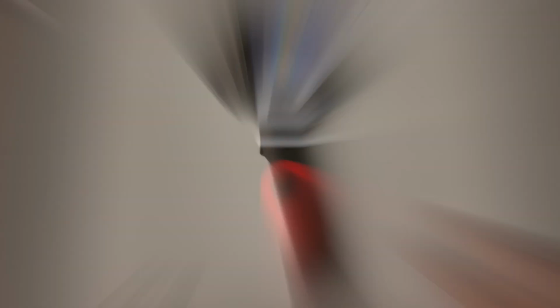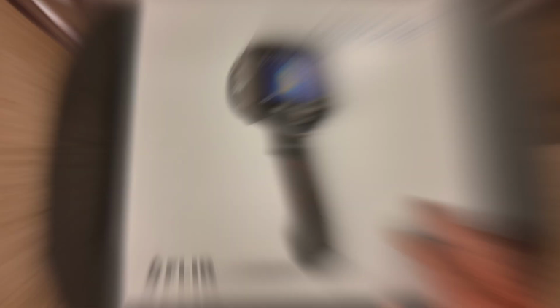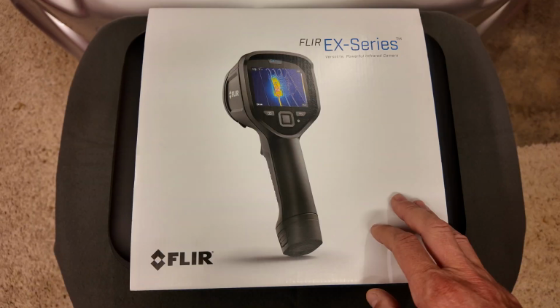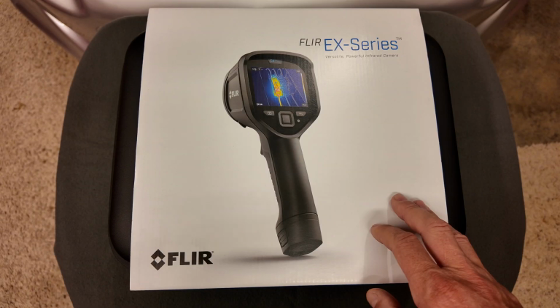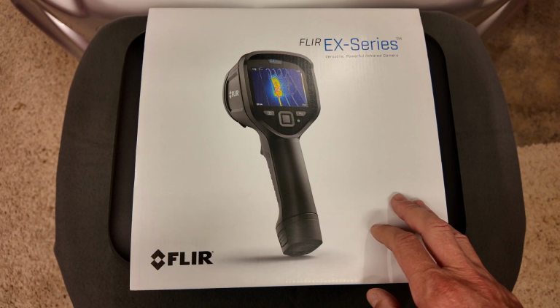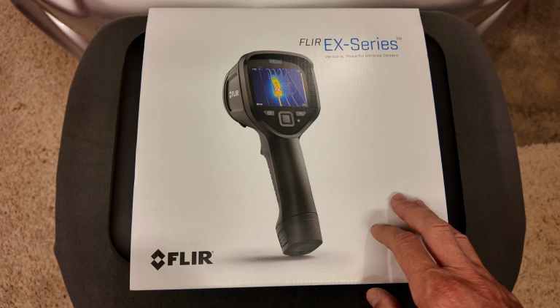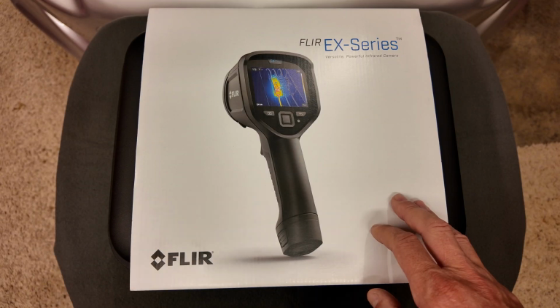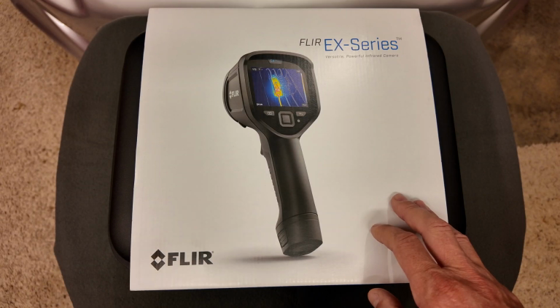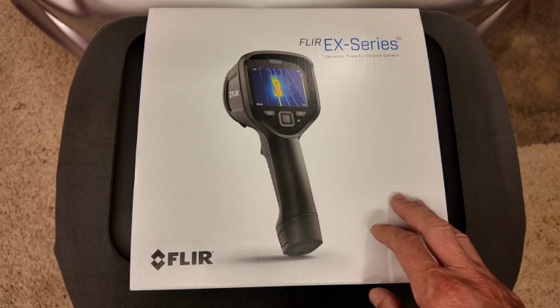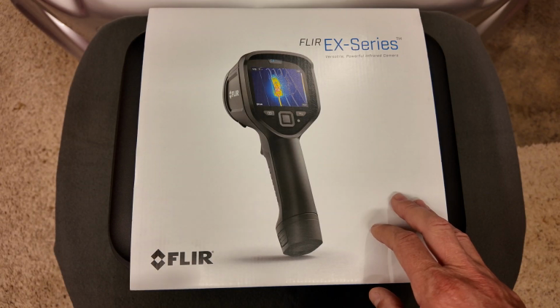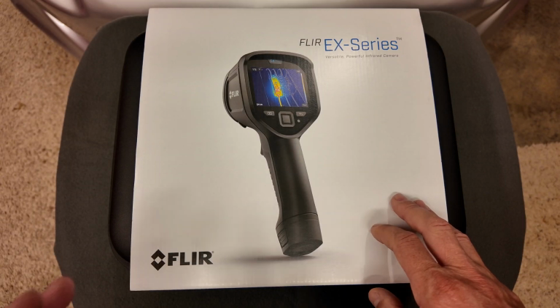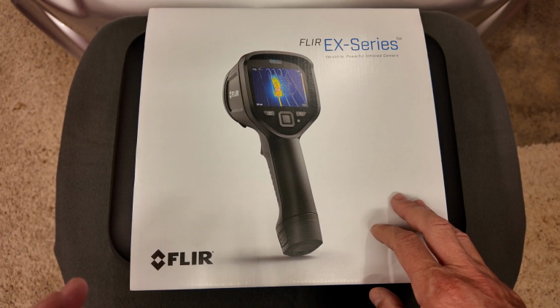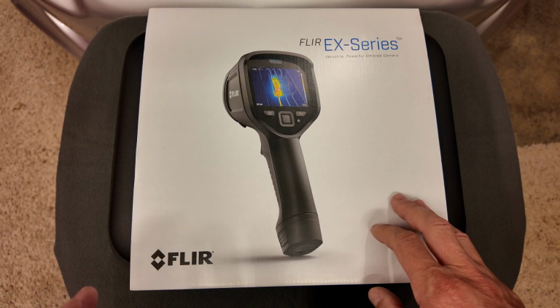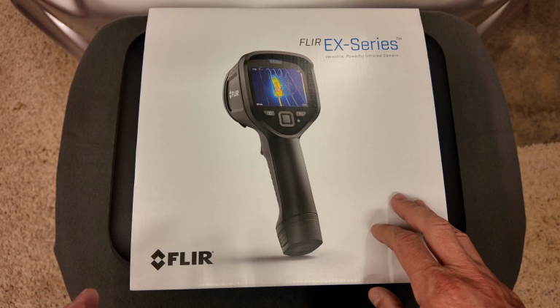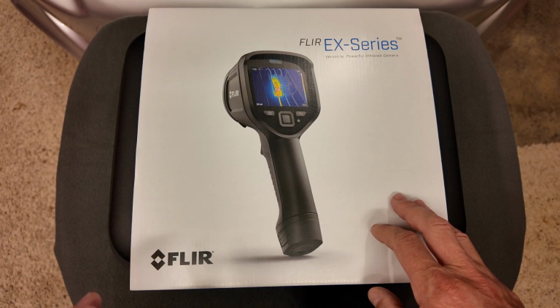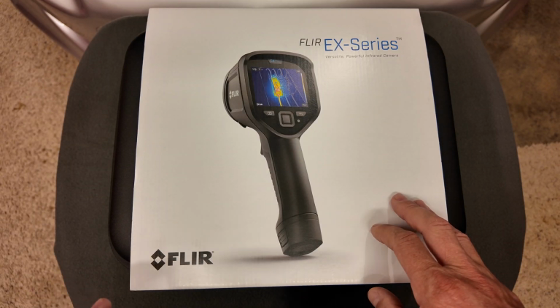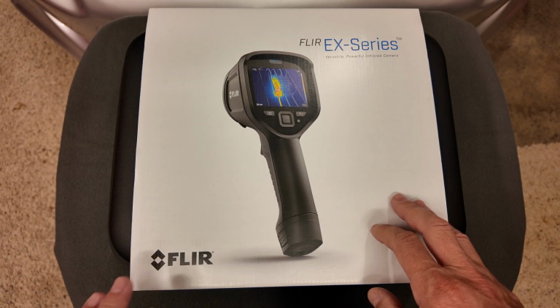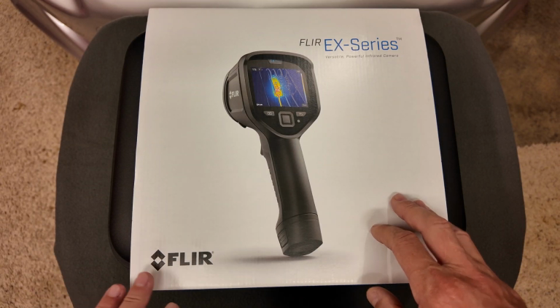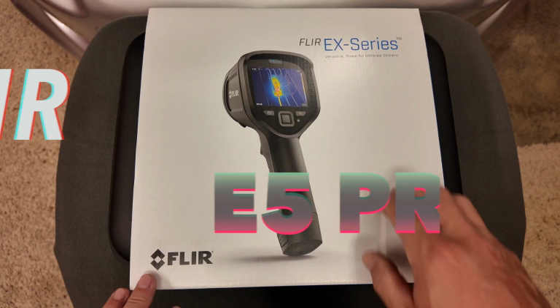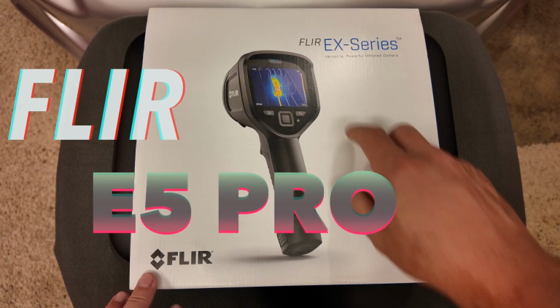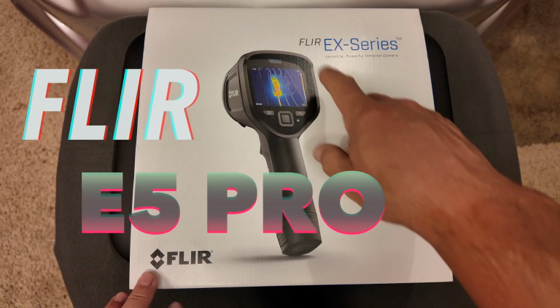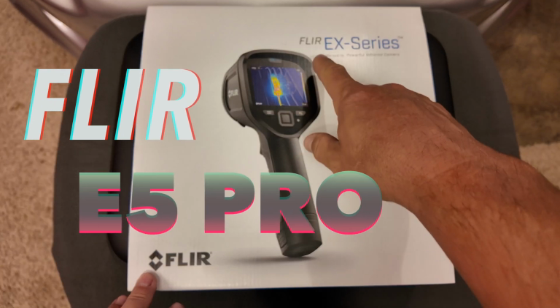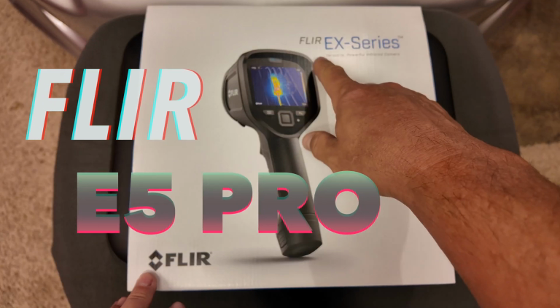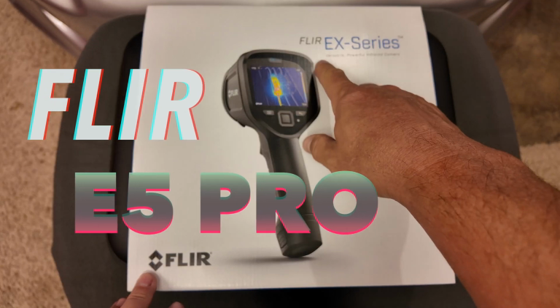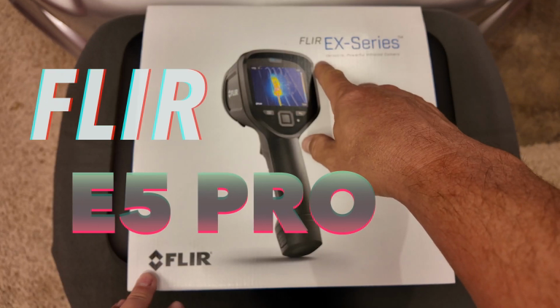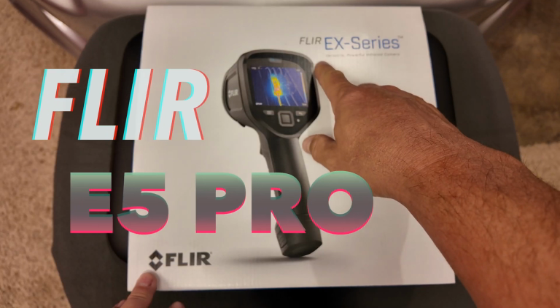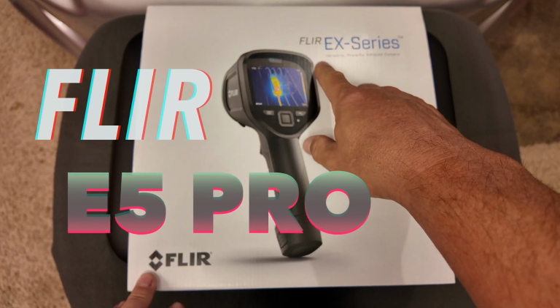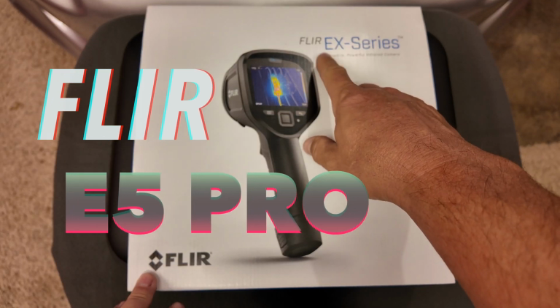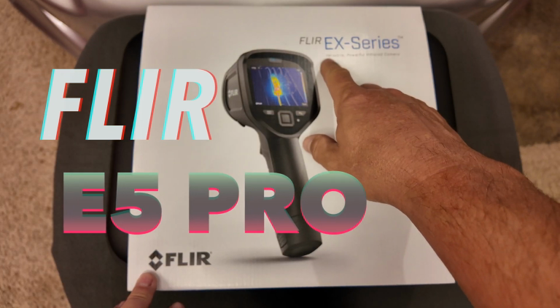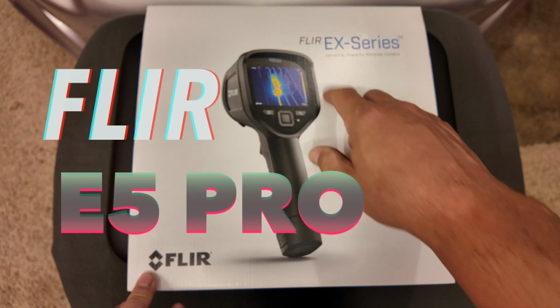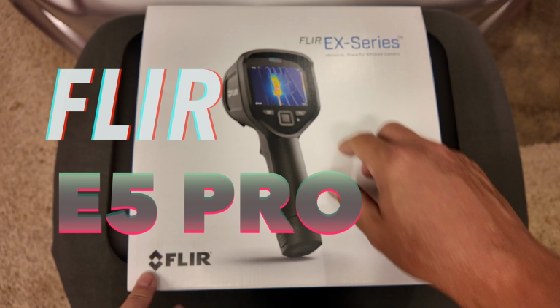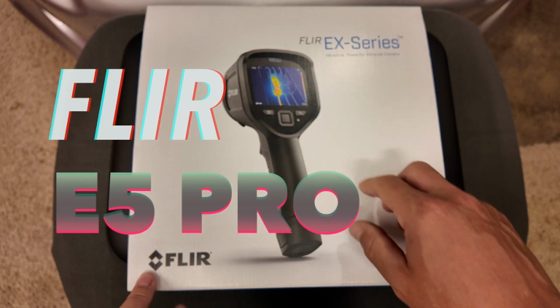Welcome back to the channel. I have another interesting tool to show you: the FLIR EX Series E5 Pro.